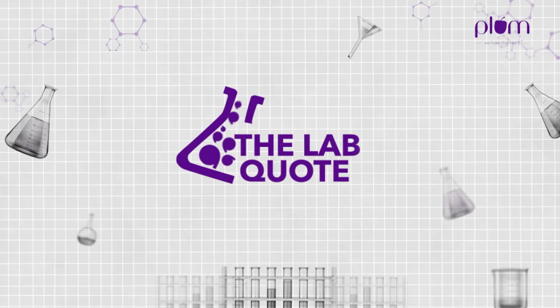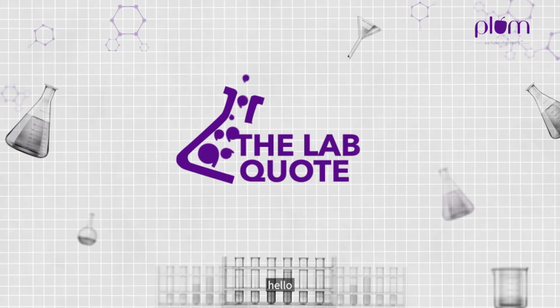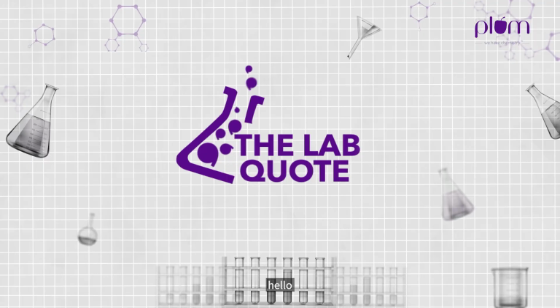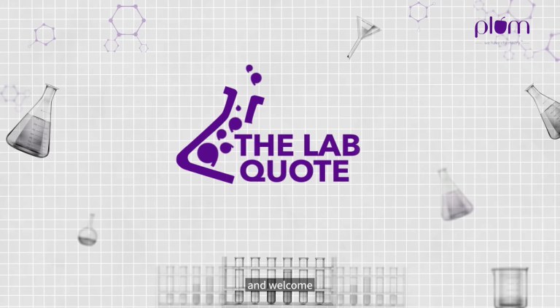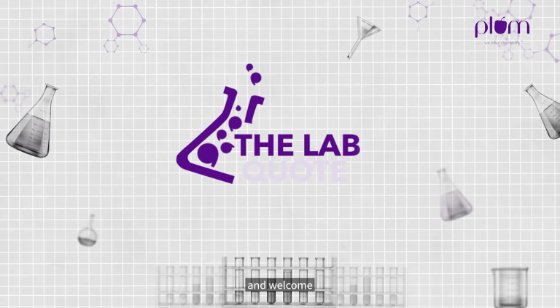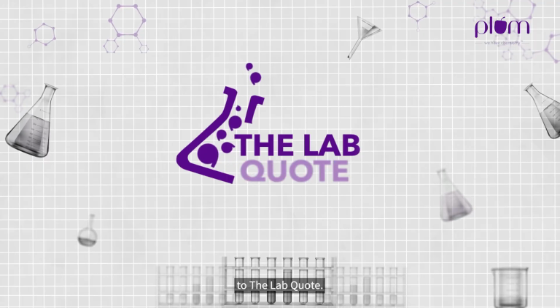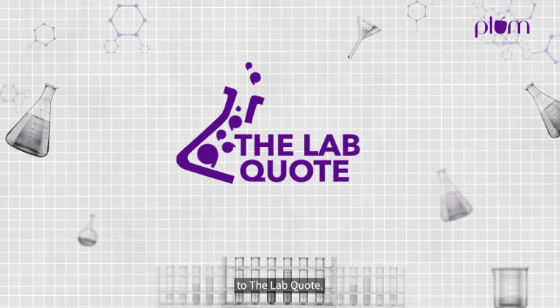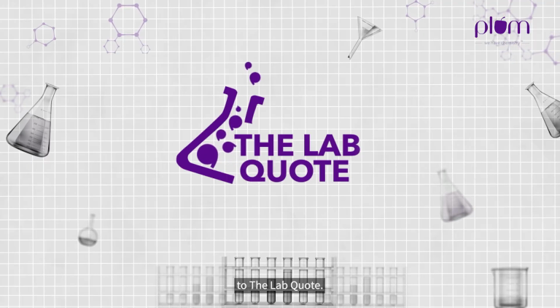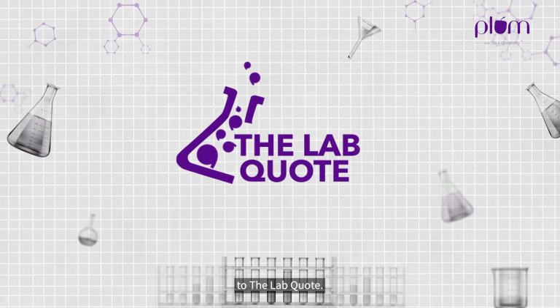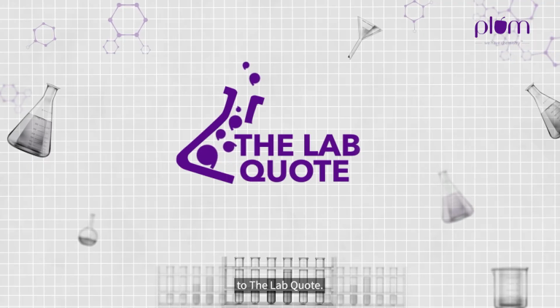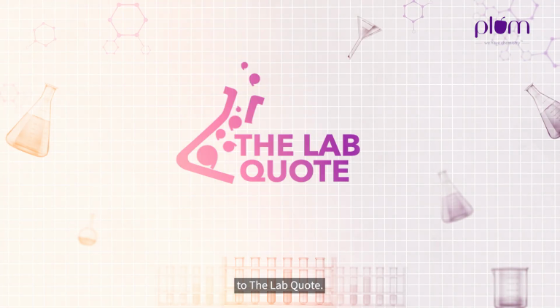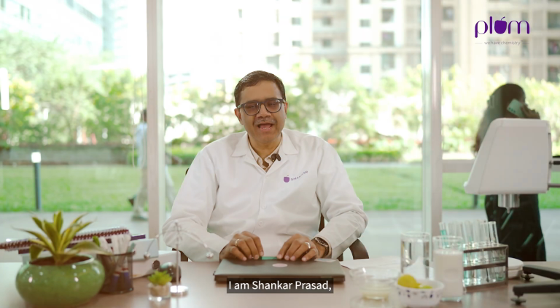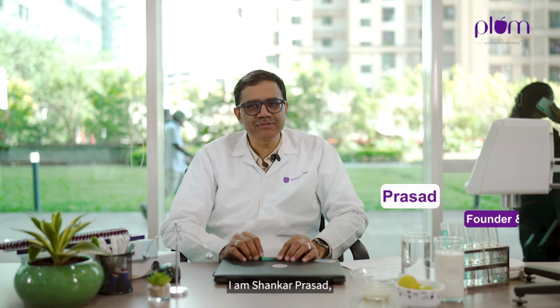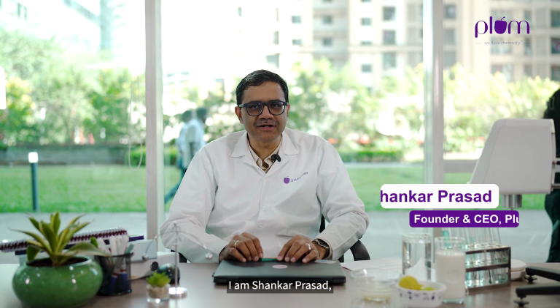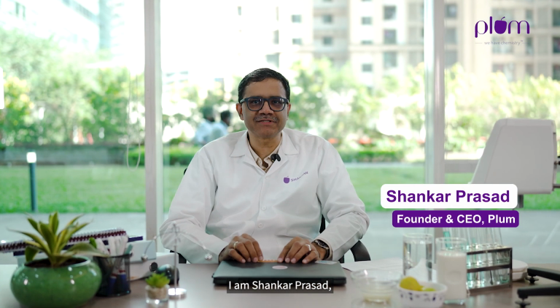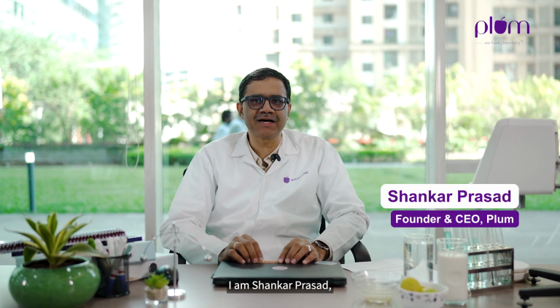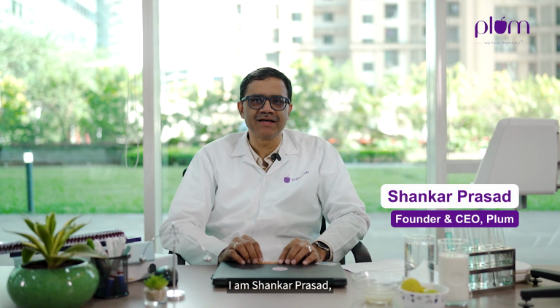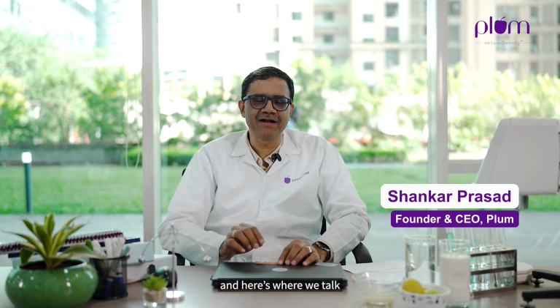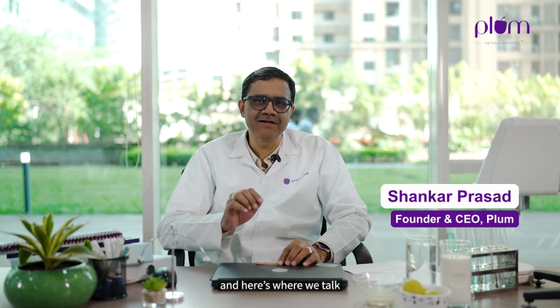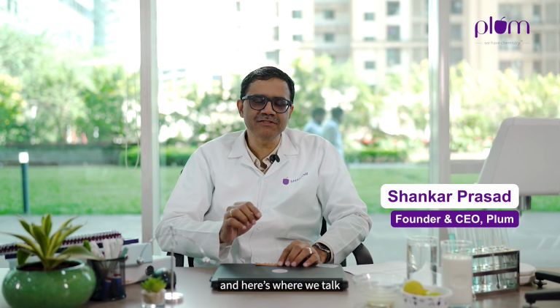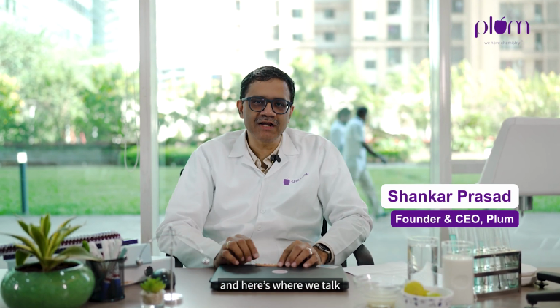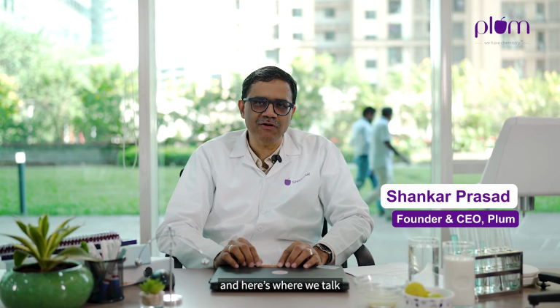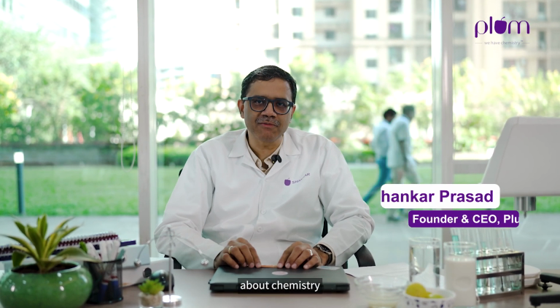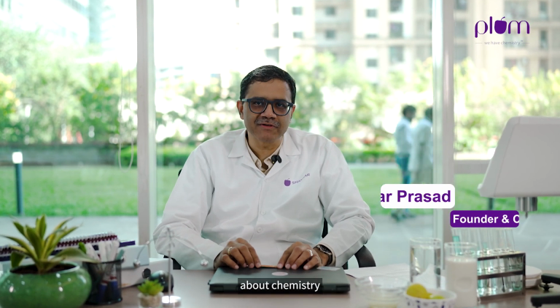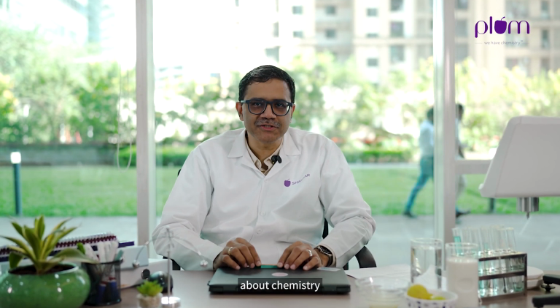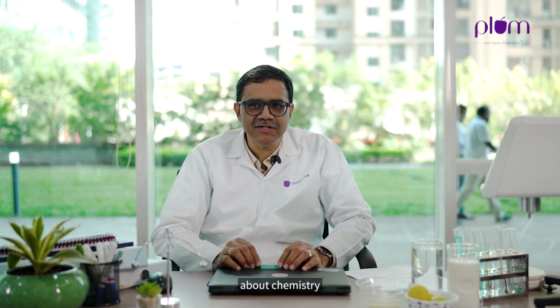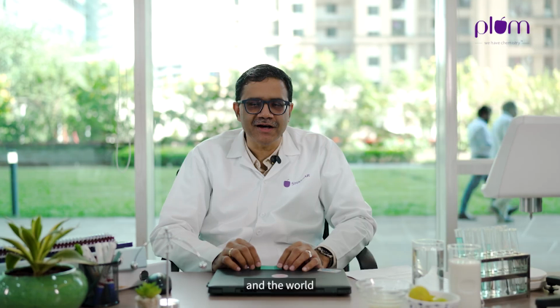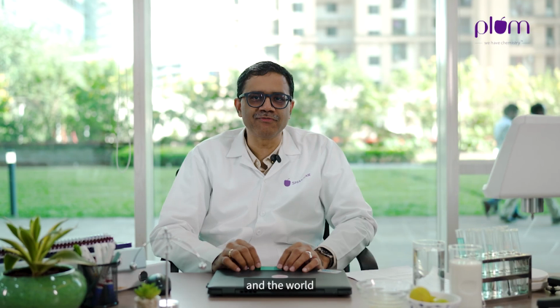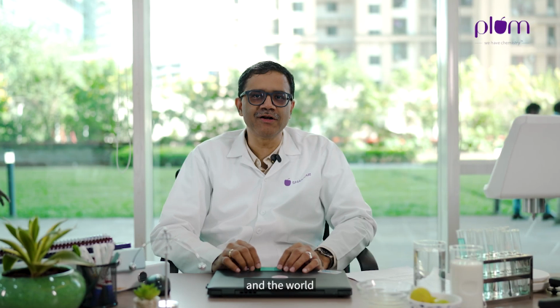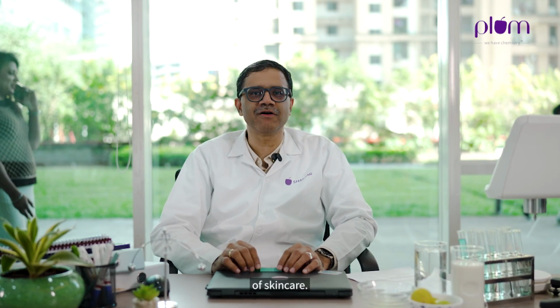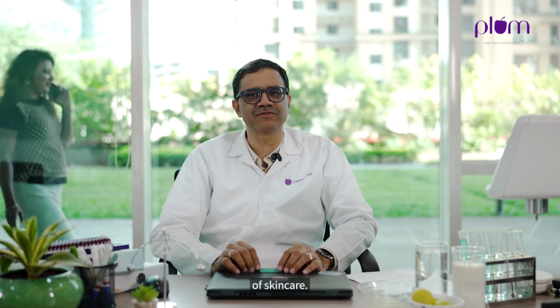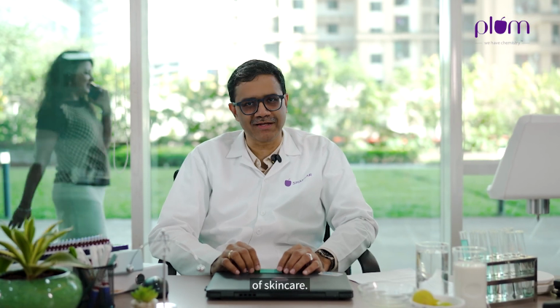Hello and welcome to The Lab Coat. I am Shankar Prasad, and here's where we talk about chemistry and the world of skincare.